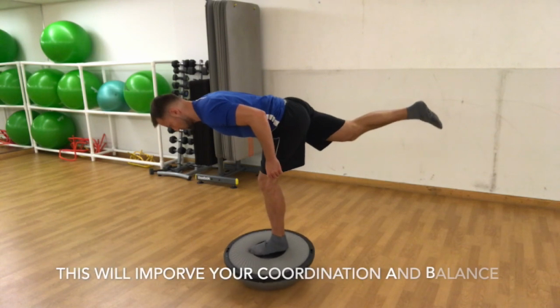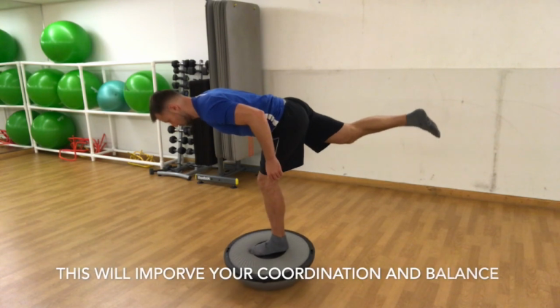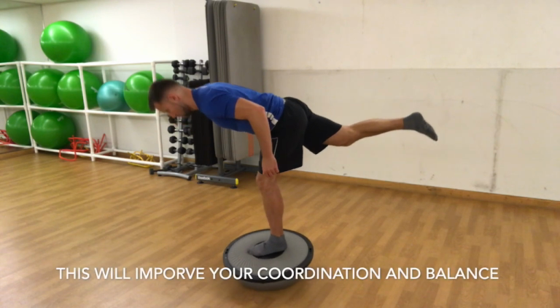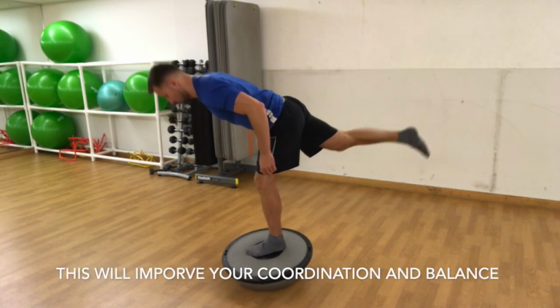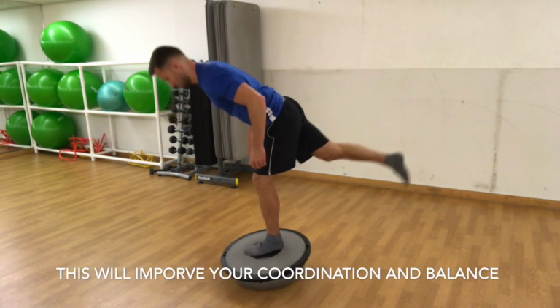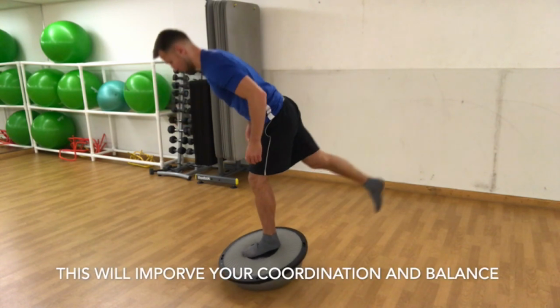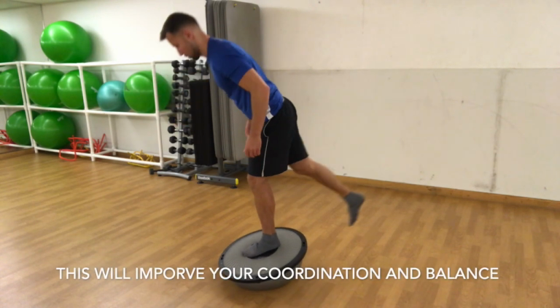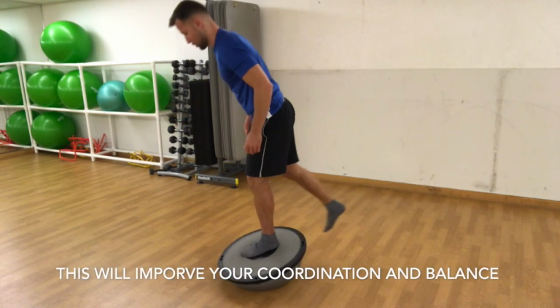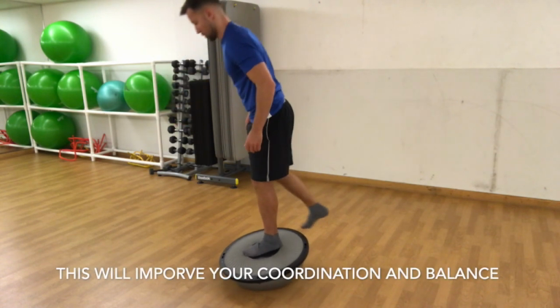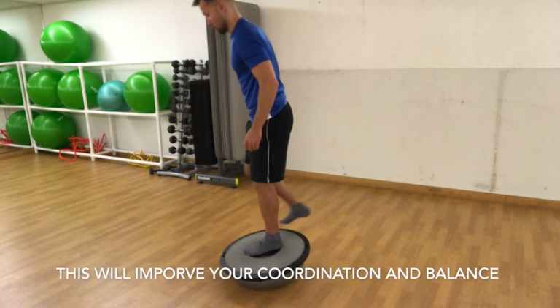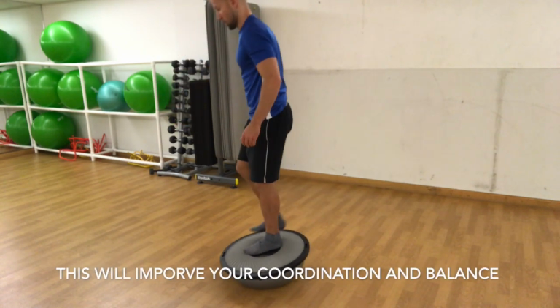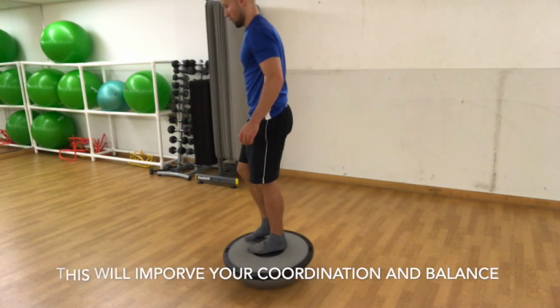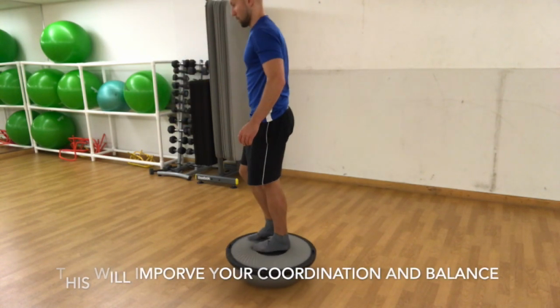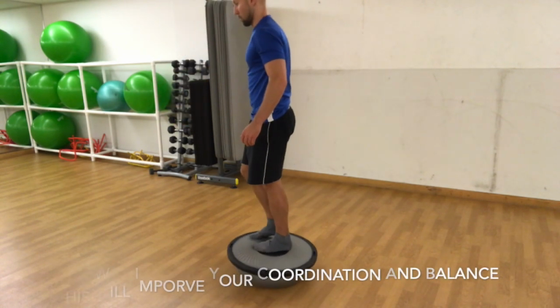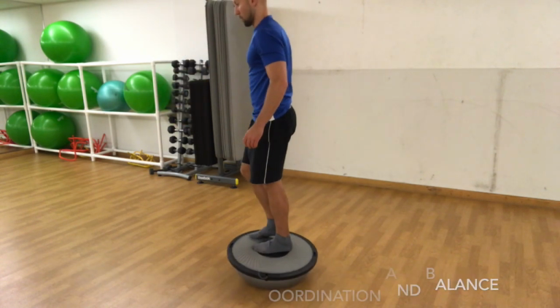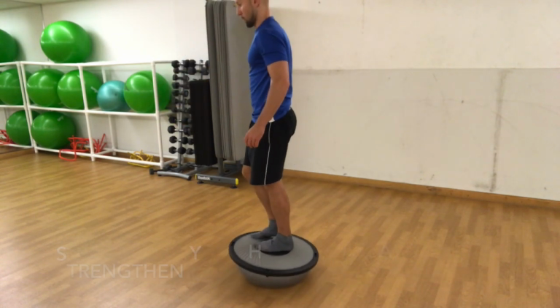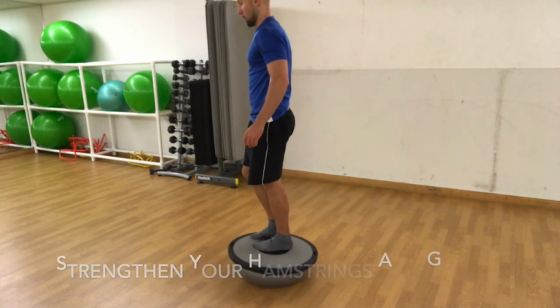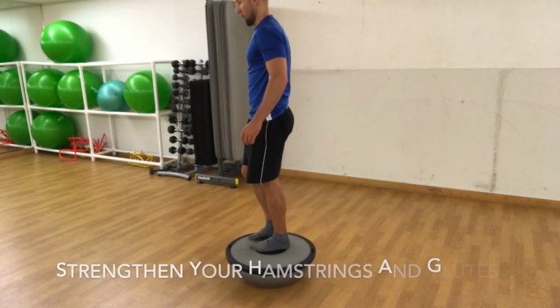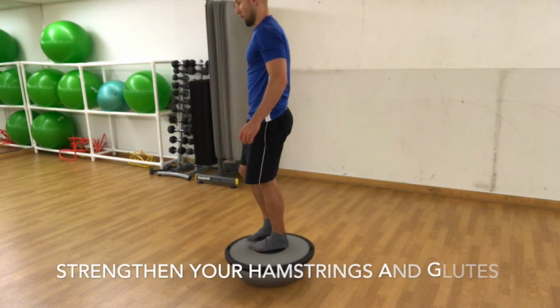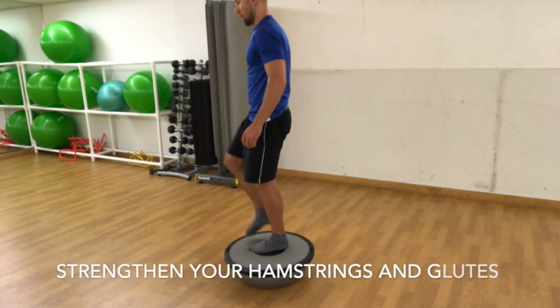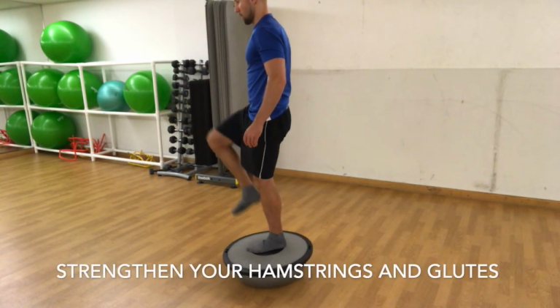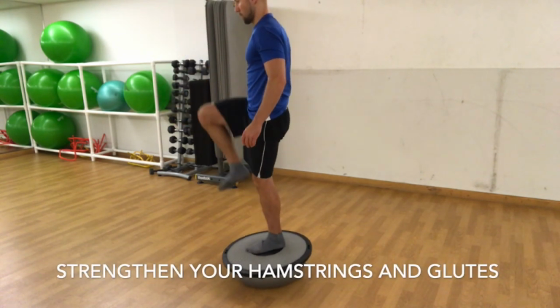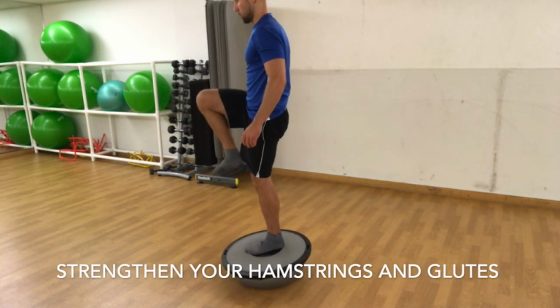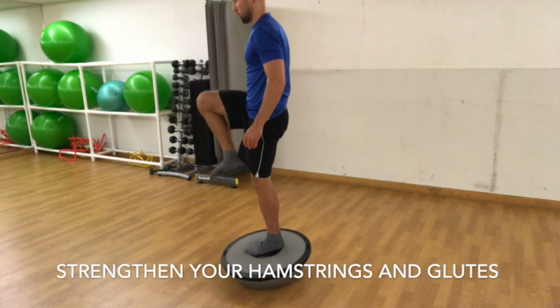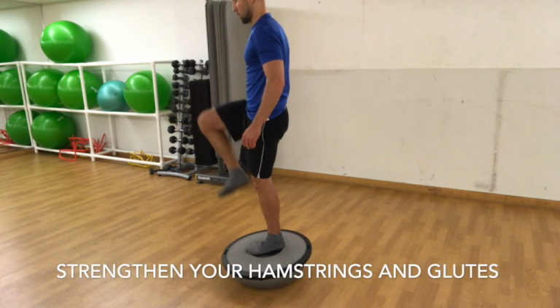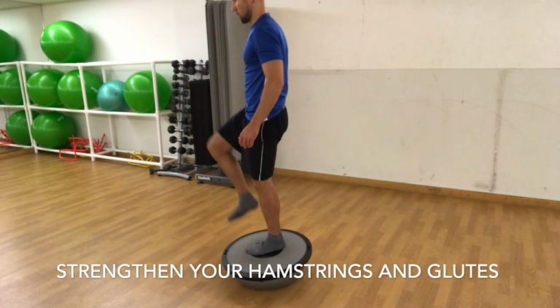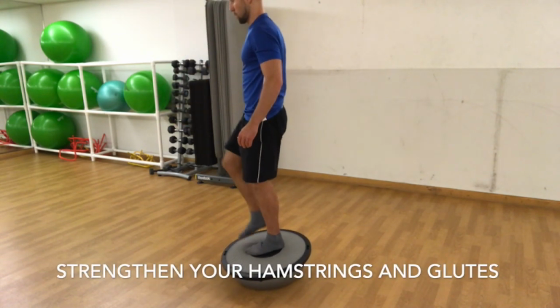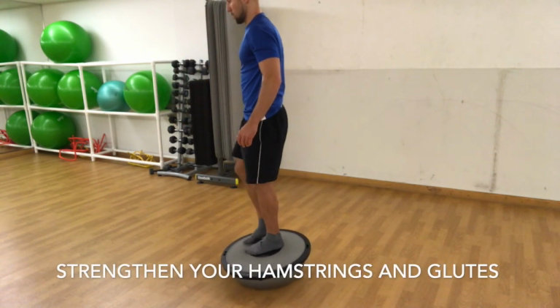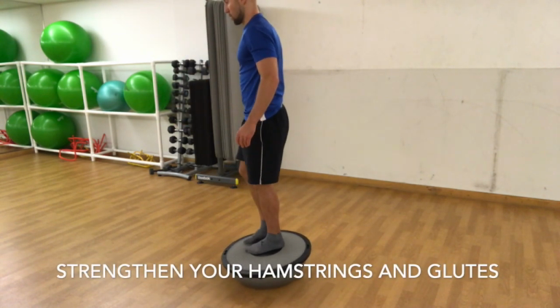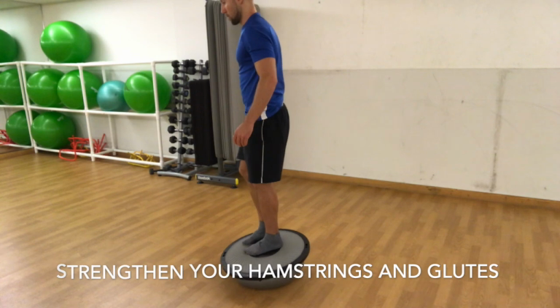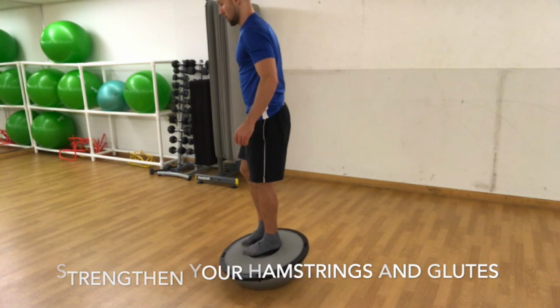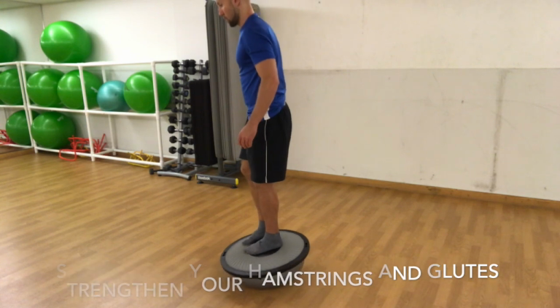This will improve your coordination and balance, strengthen your hamstrings and glutes.